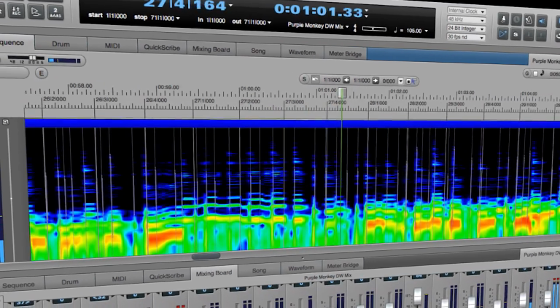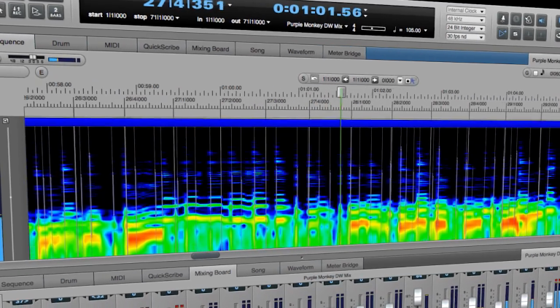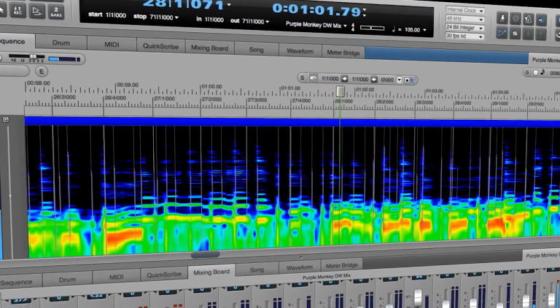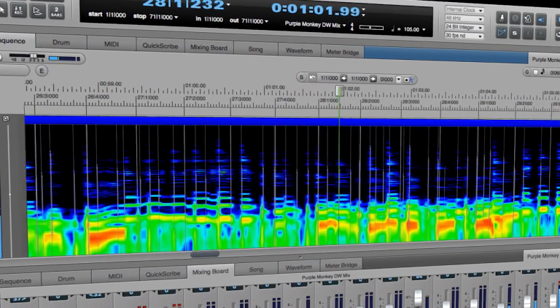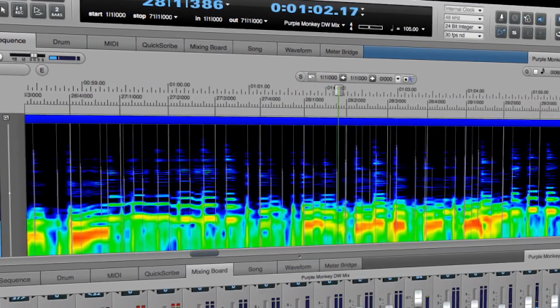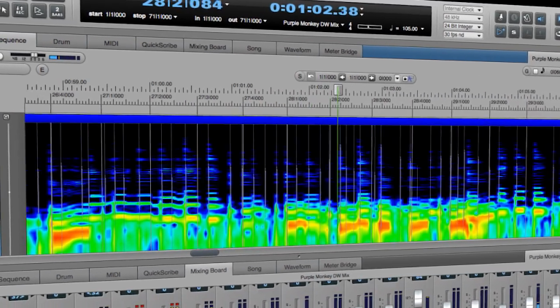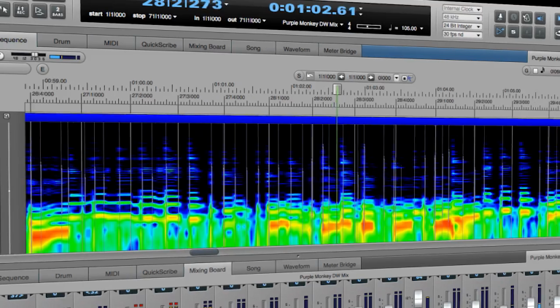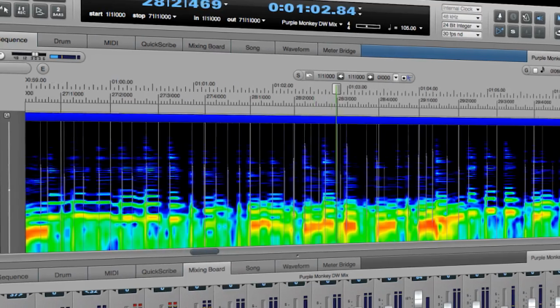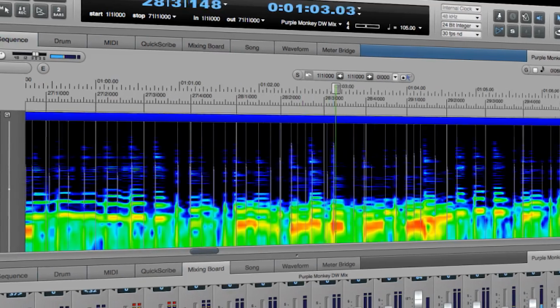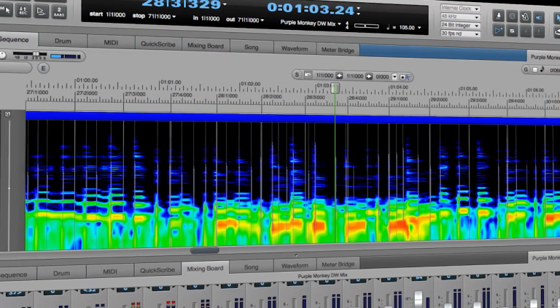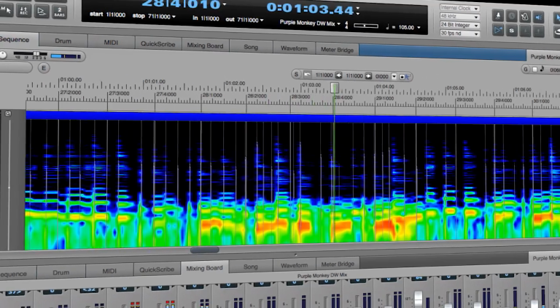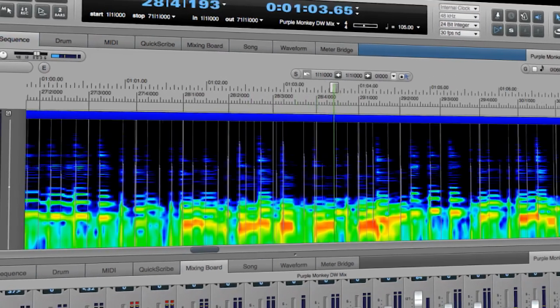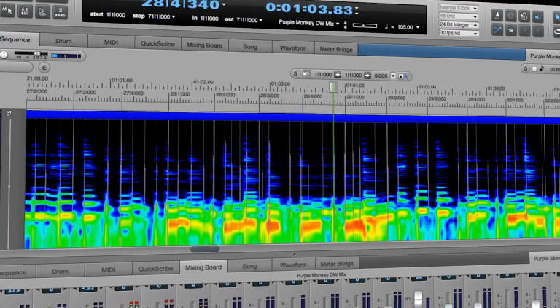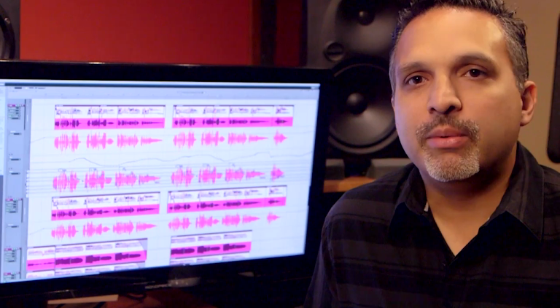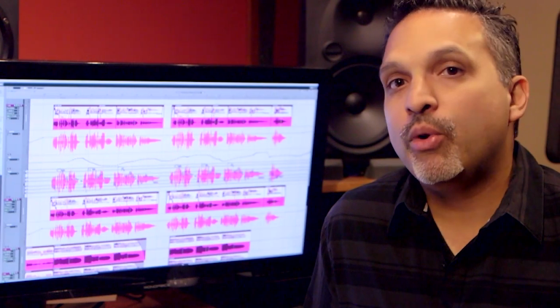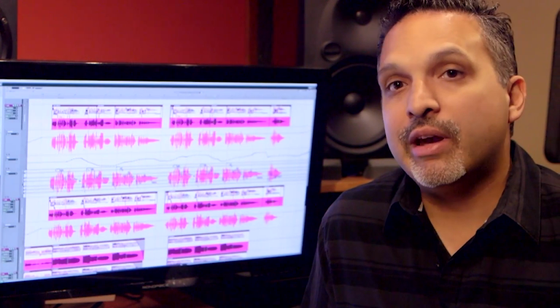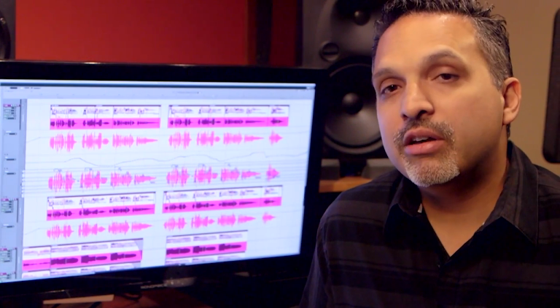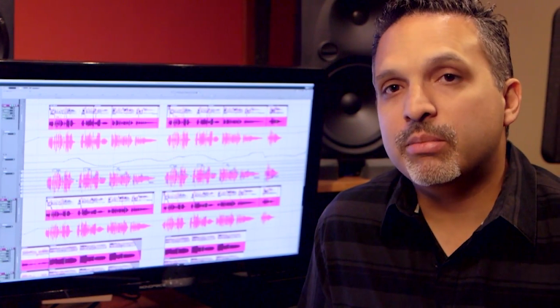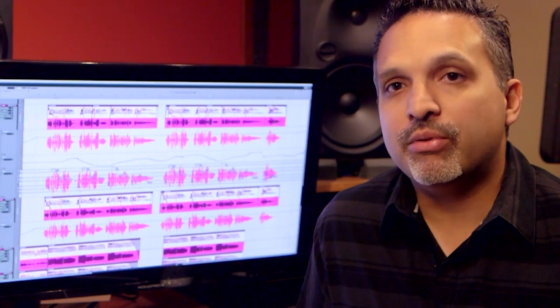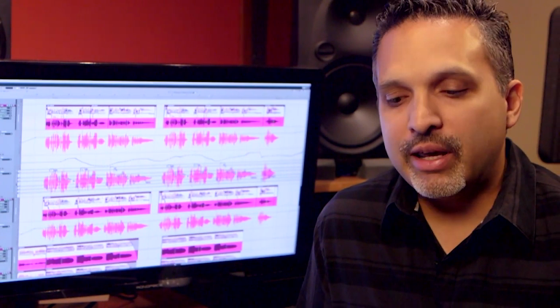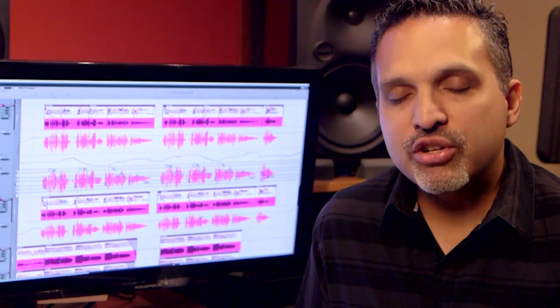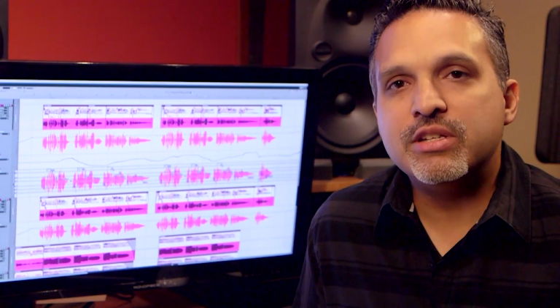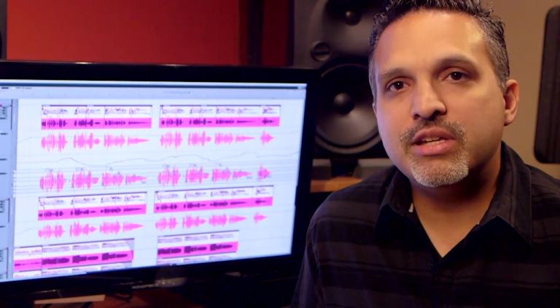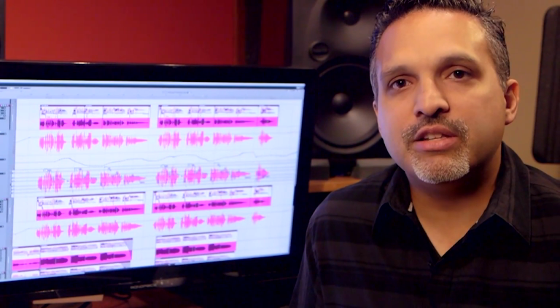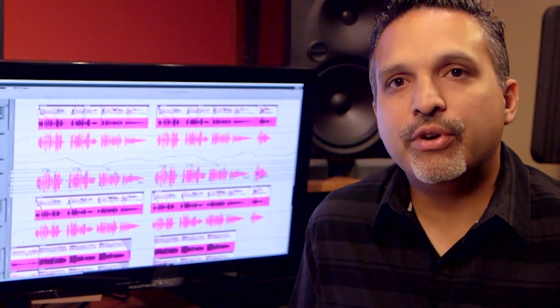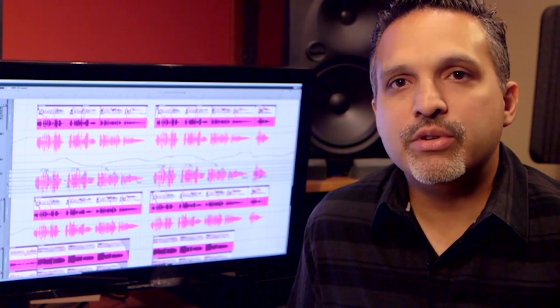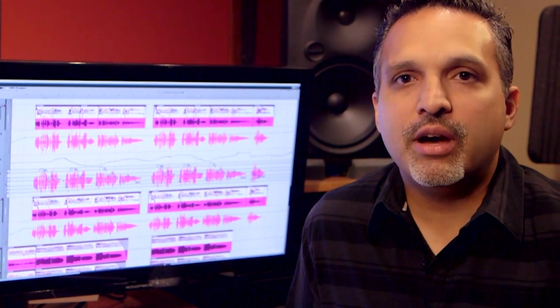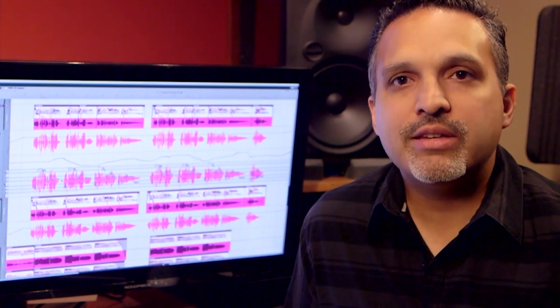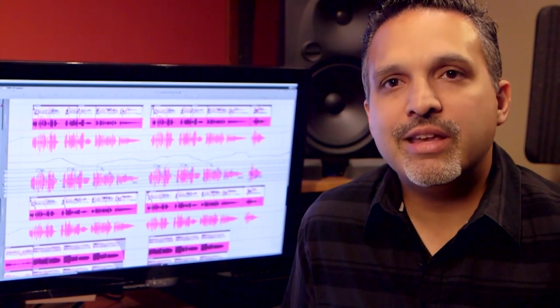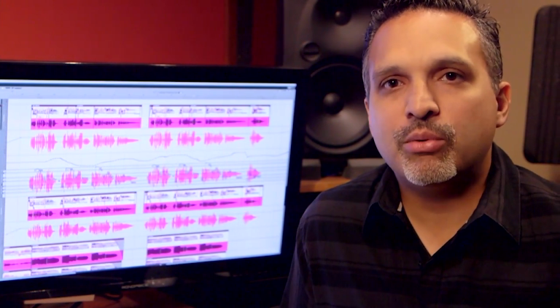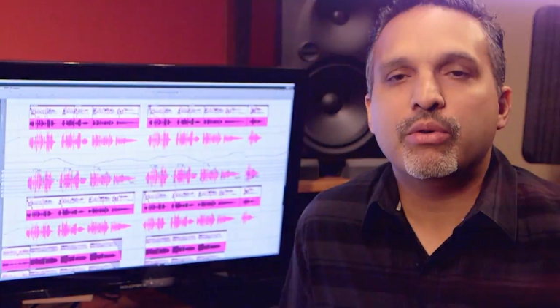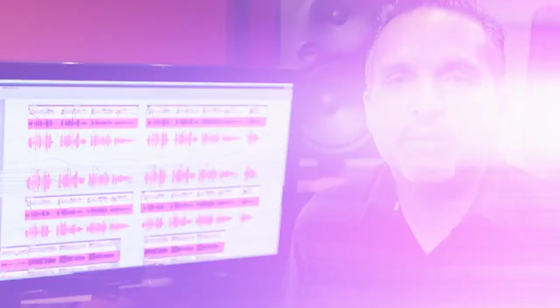With spectral display, I'm able to view my waveform in a way that I couldn't before. I can actually see its frequency content as I work with it.